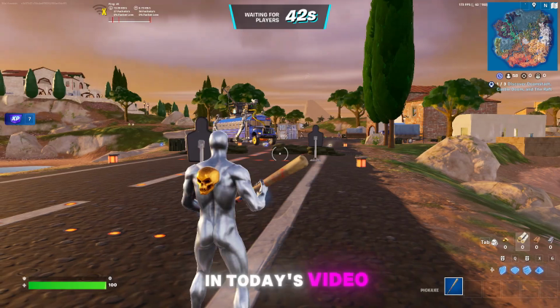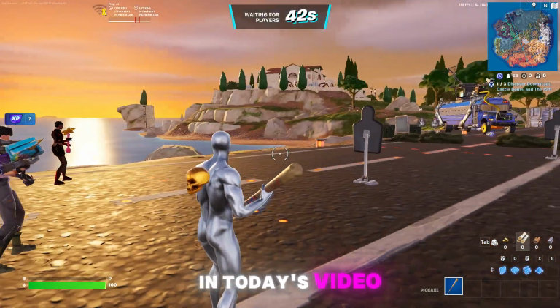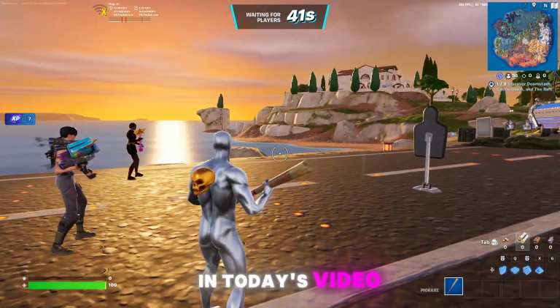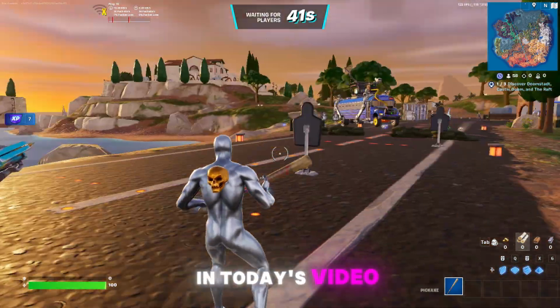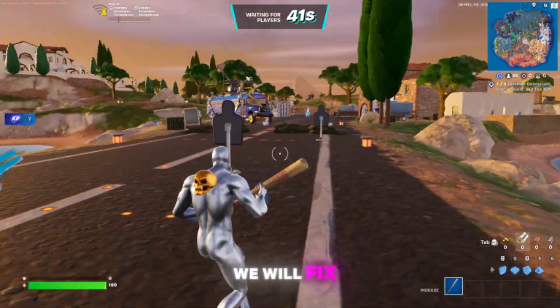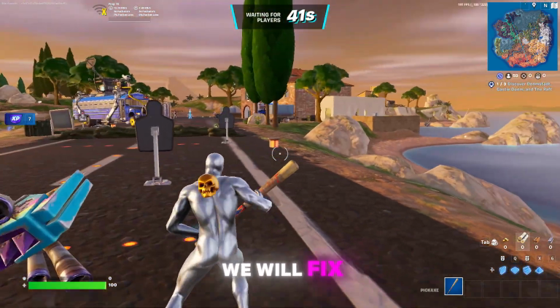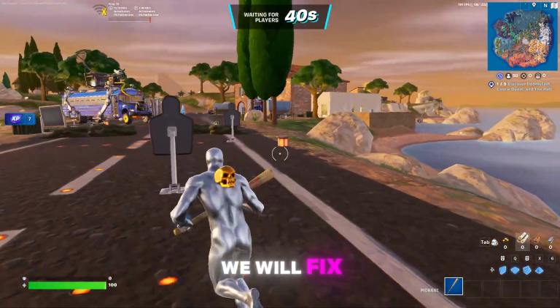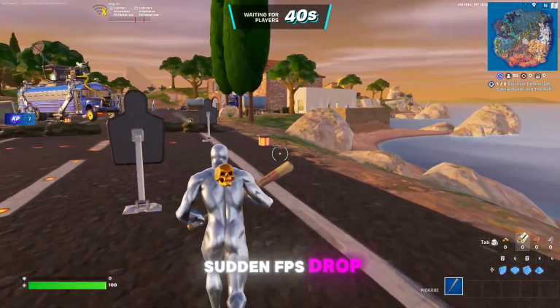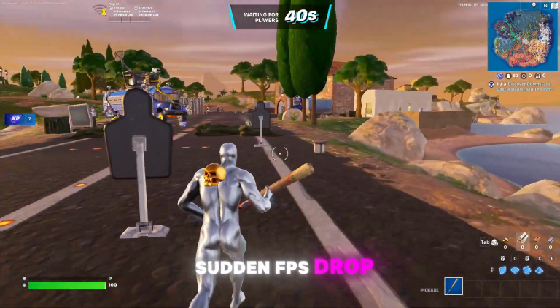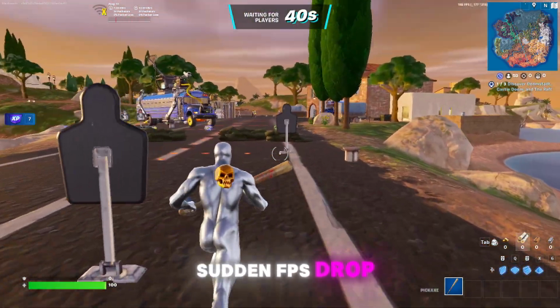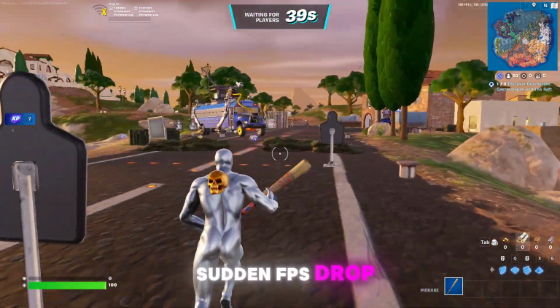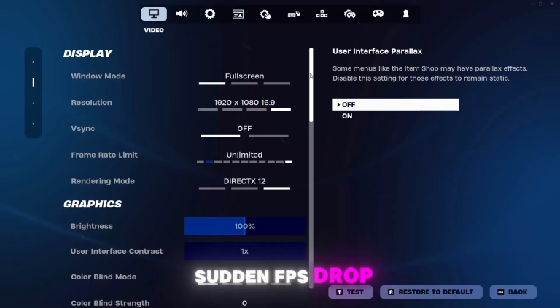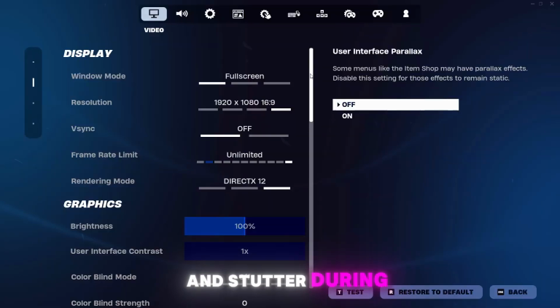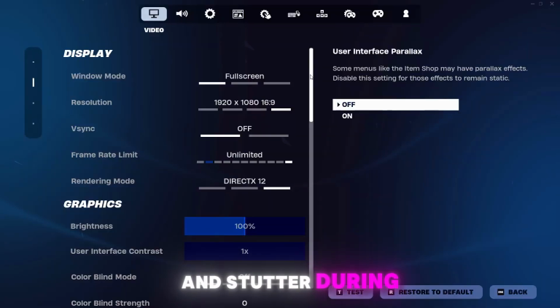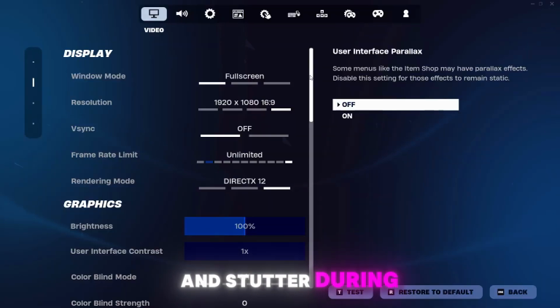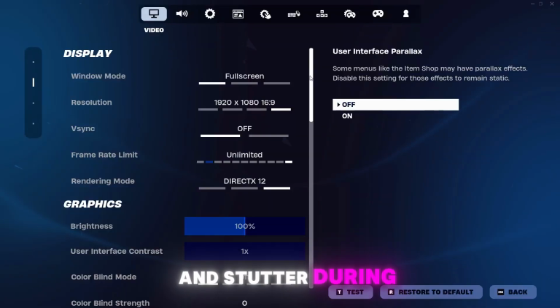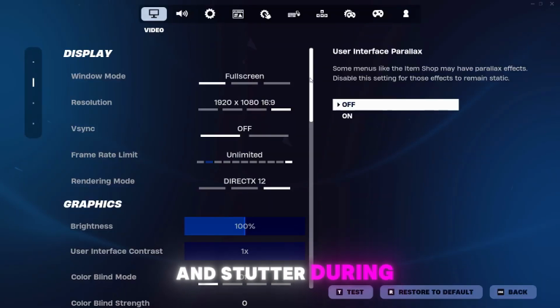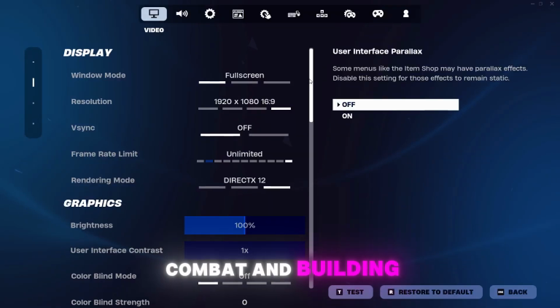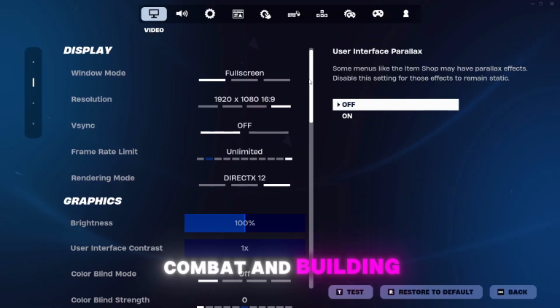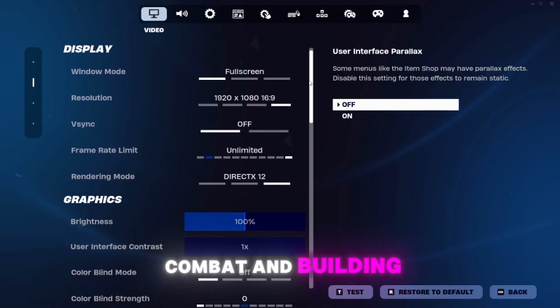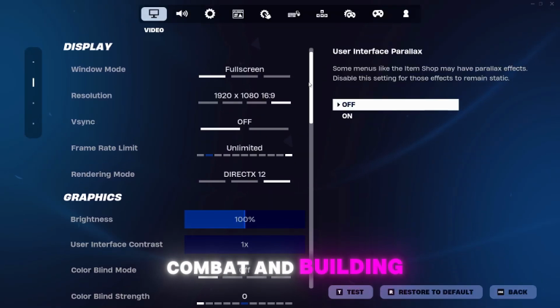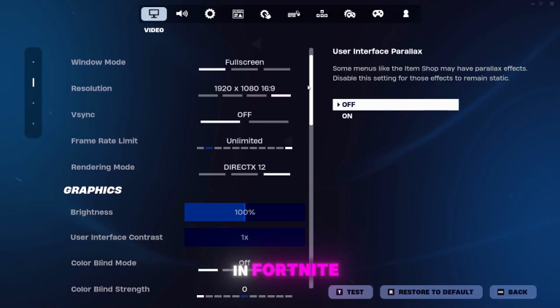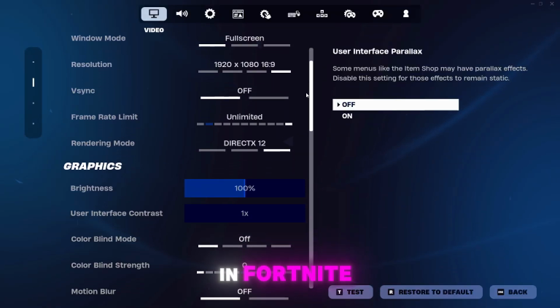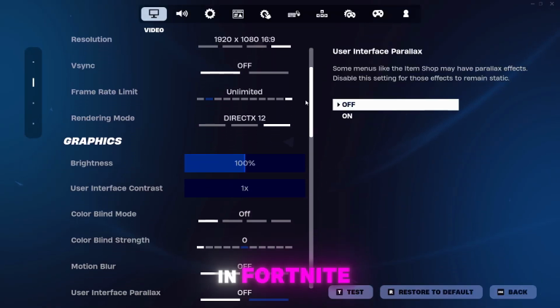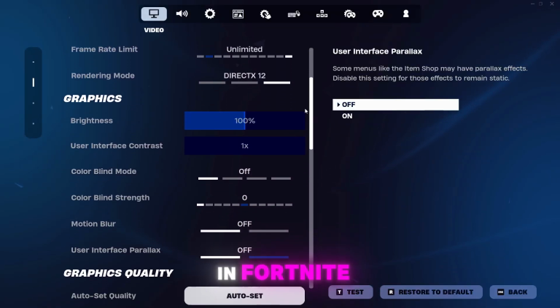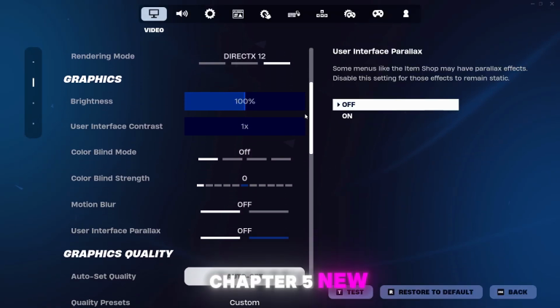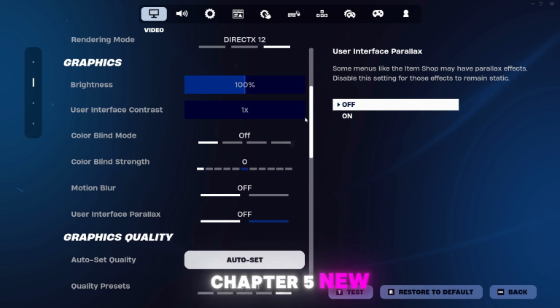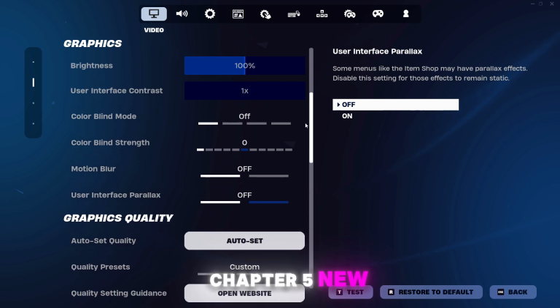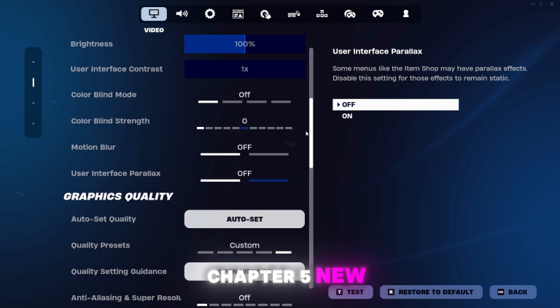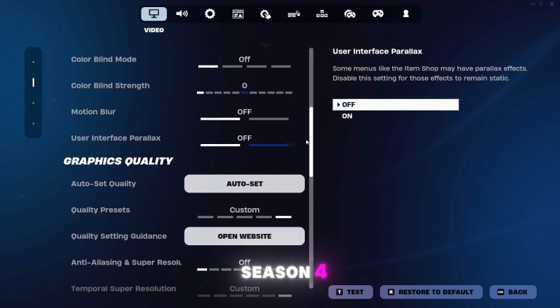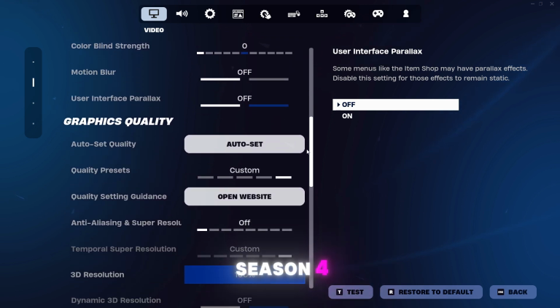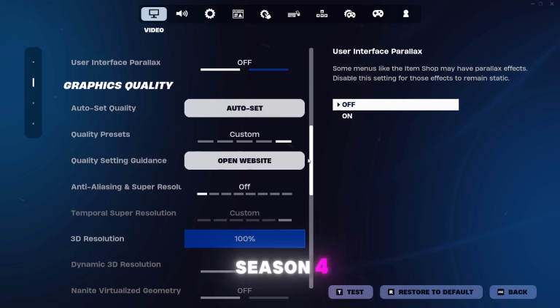In today's video, we will fix sudden FPS drop and stutter during combat and building in Fortnite Chapter 5 New Season 4.